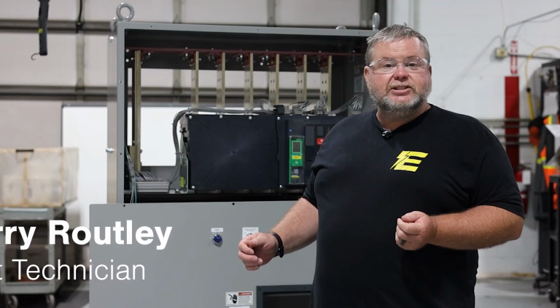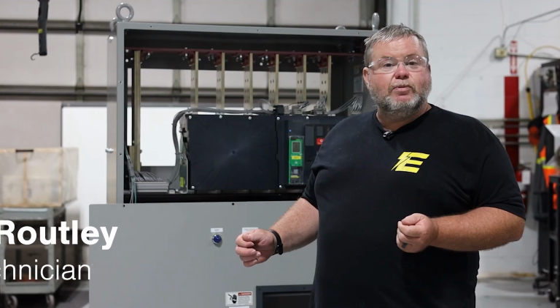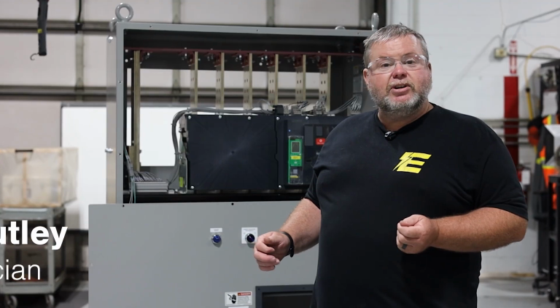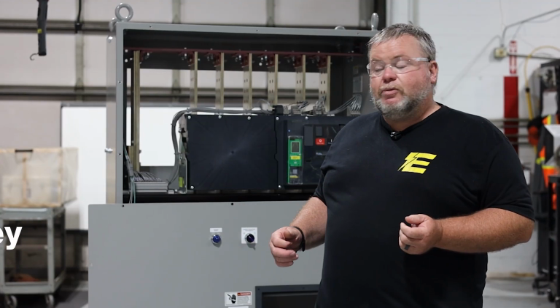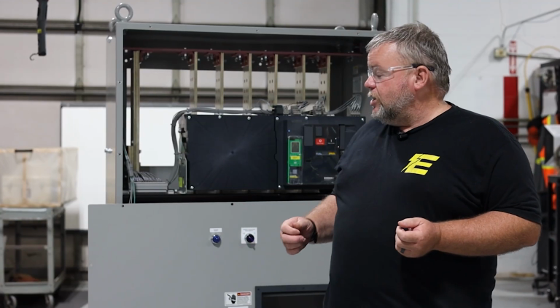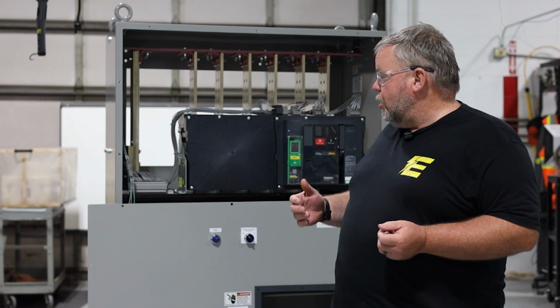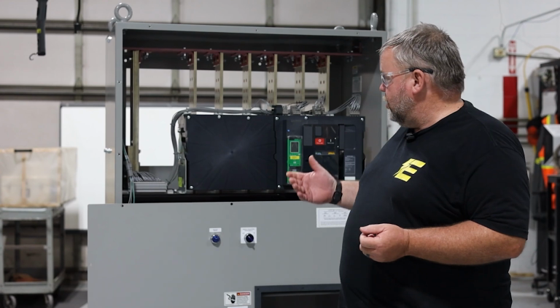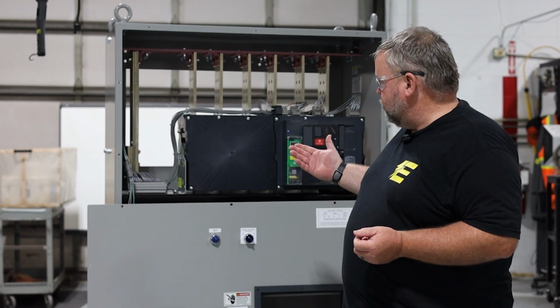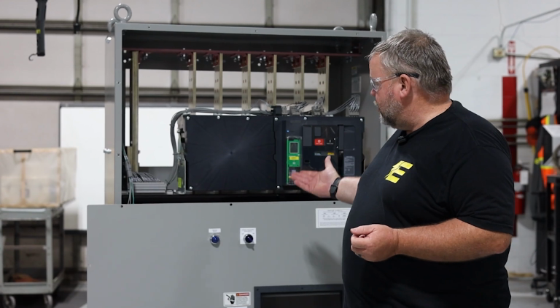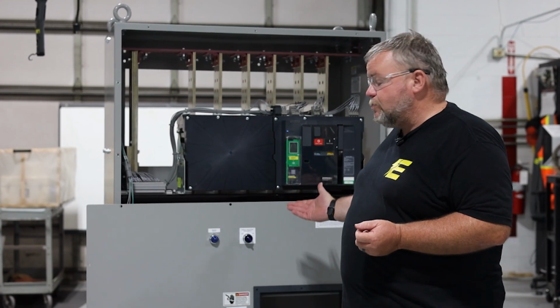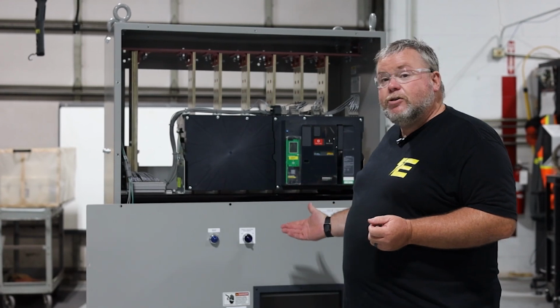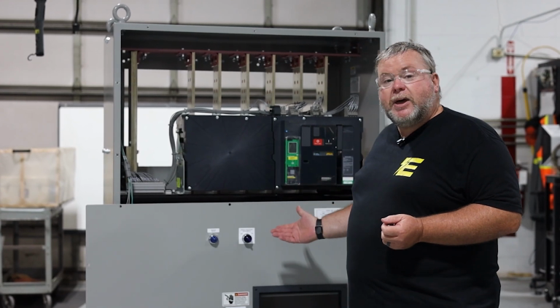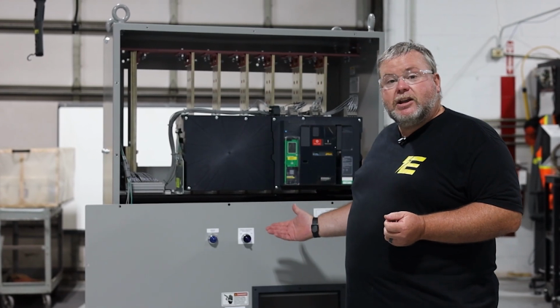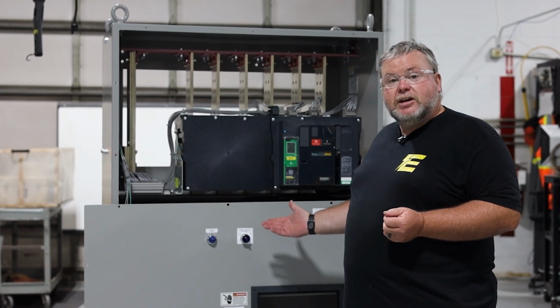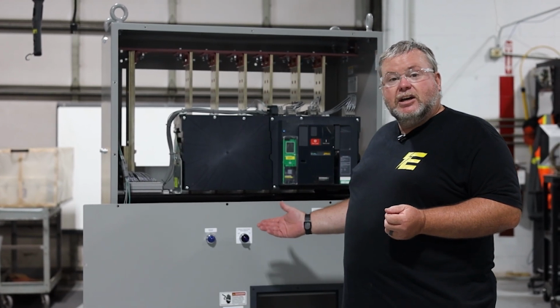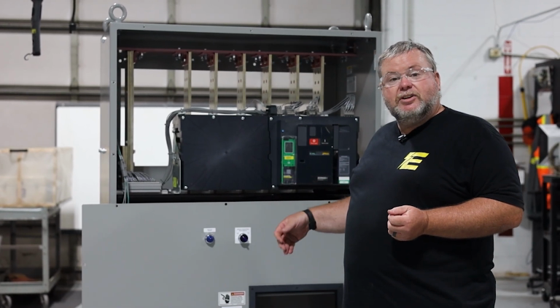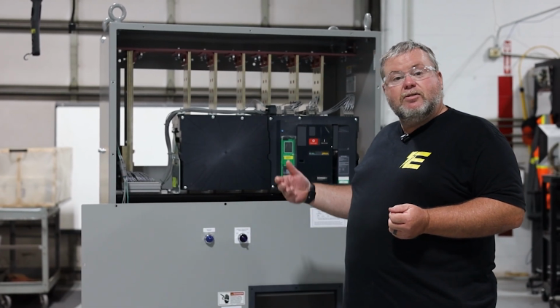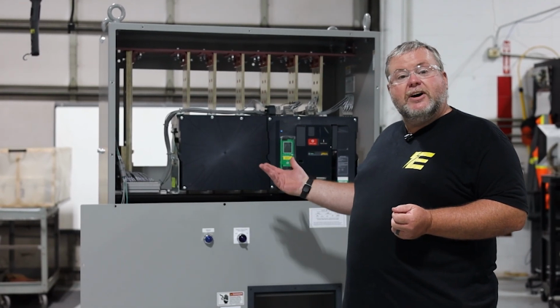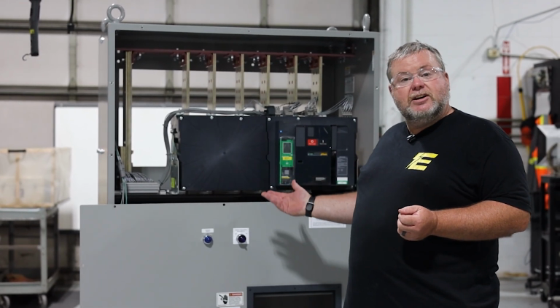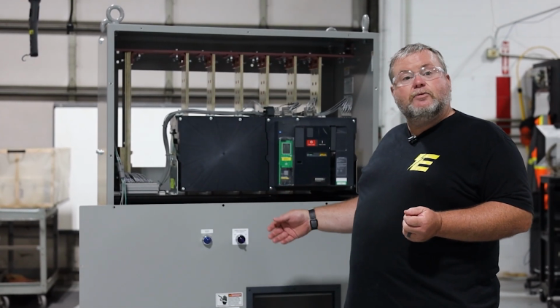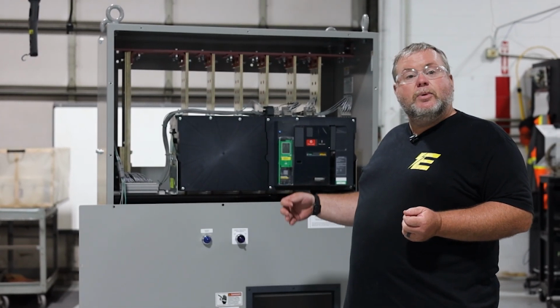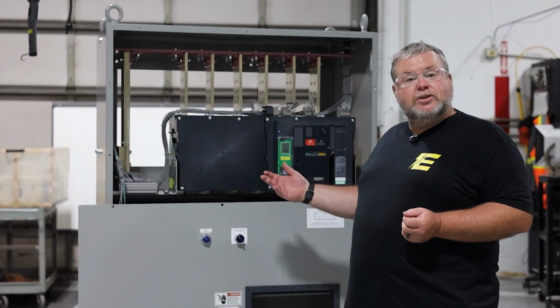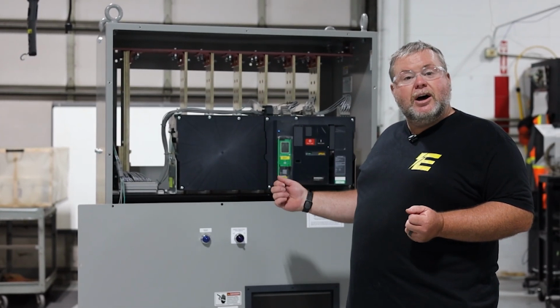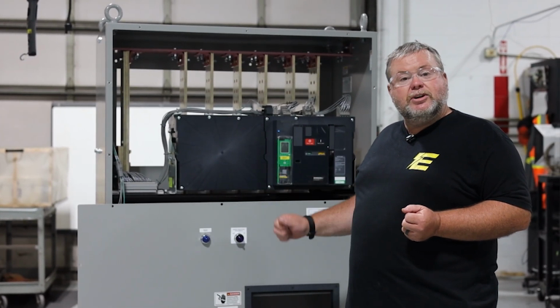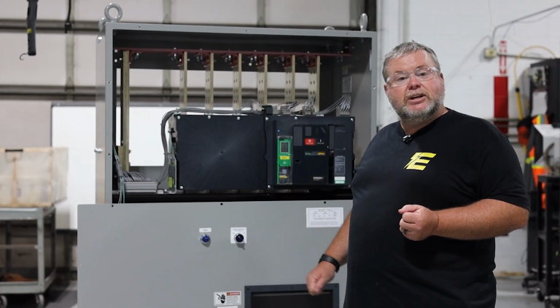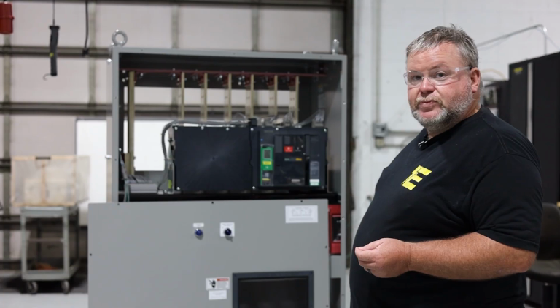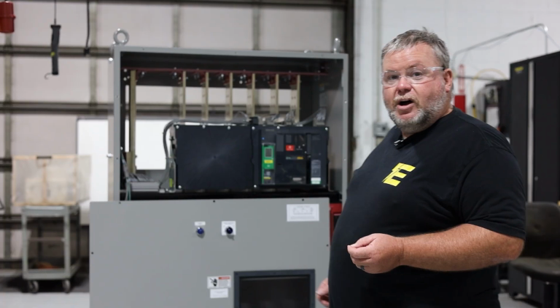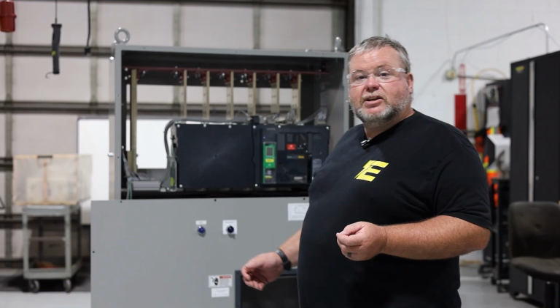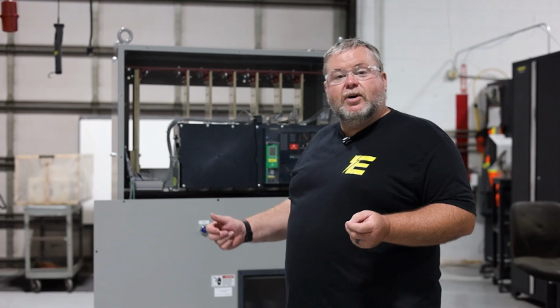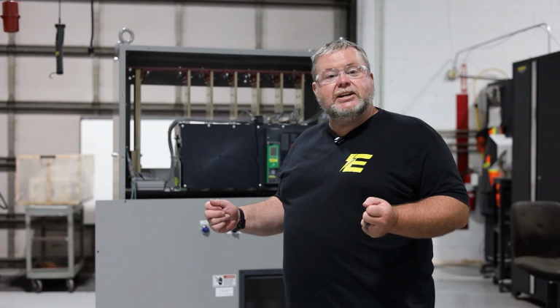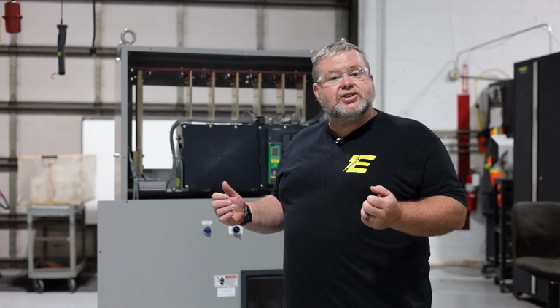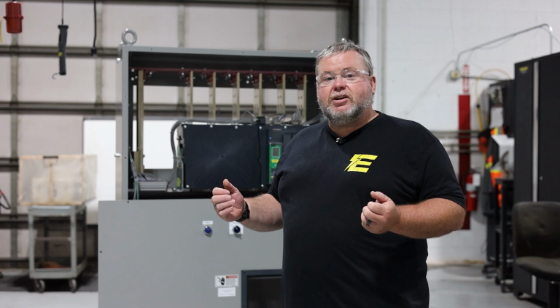Today we're going to be working on a standard breaker can, giving you a rough idea of what we do, how we do it. All right, let's go ahead and get started.